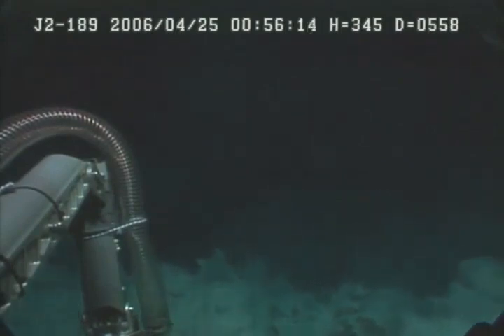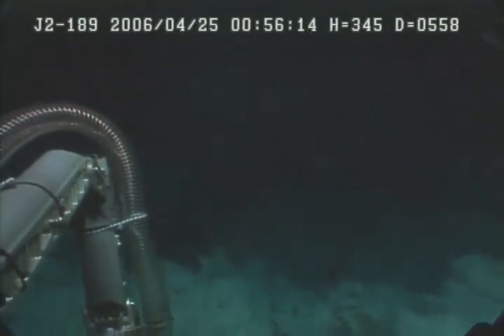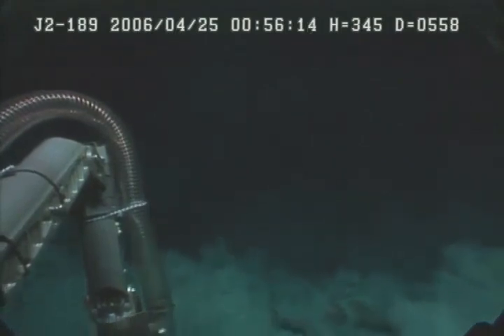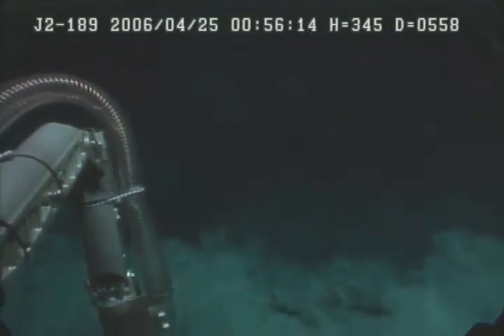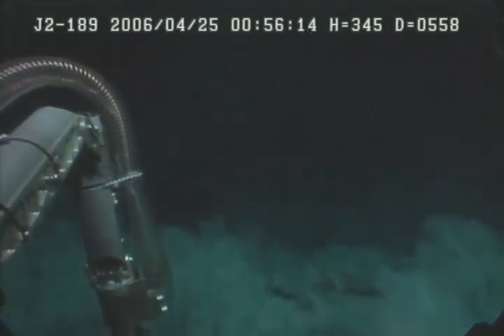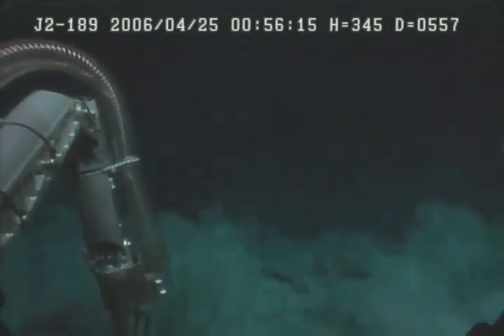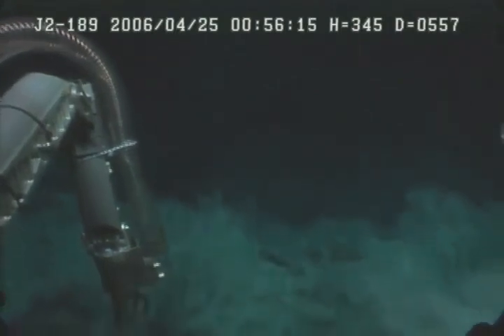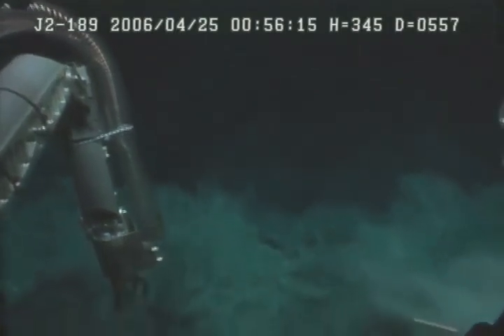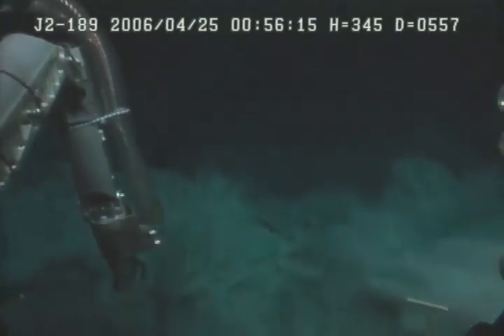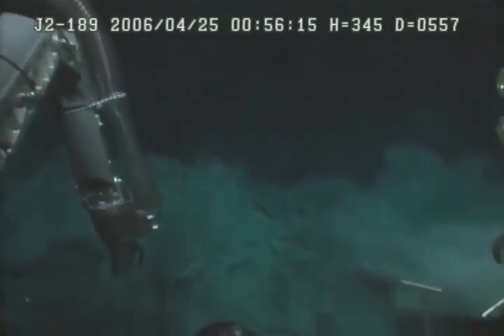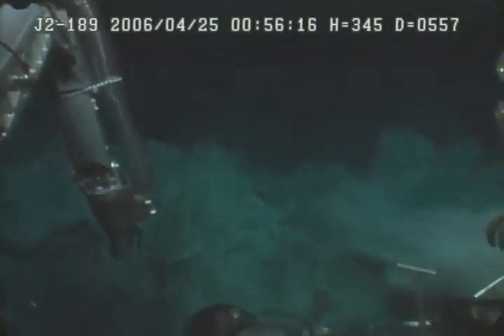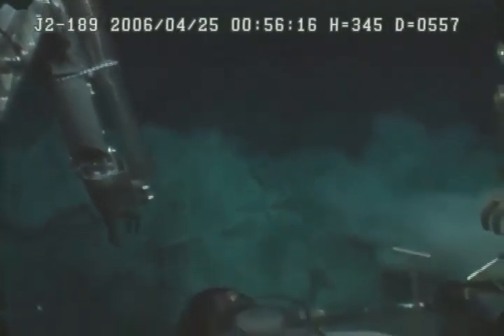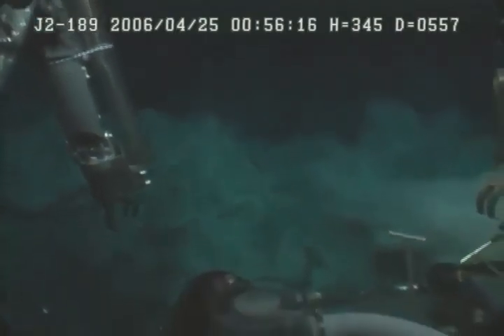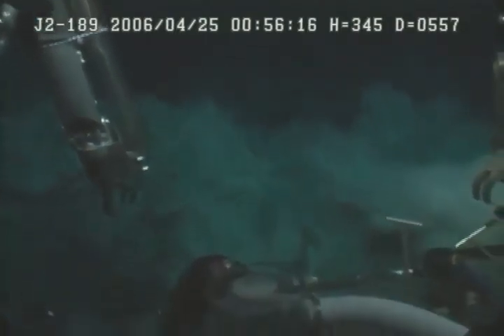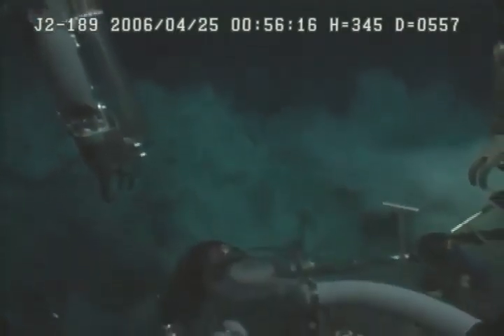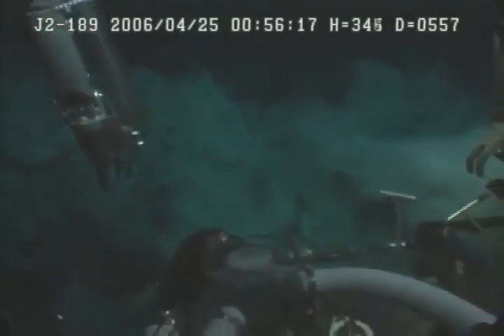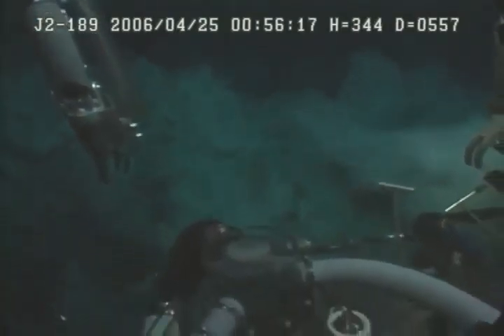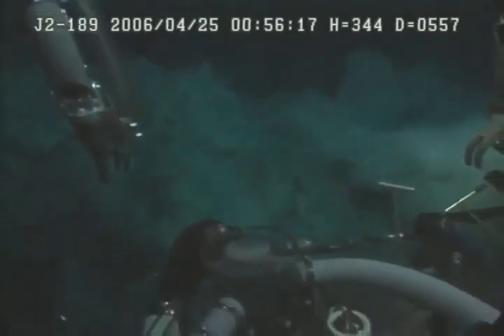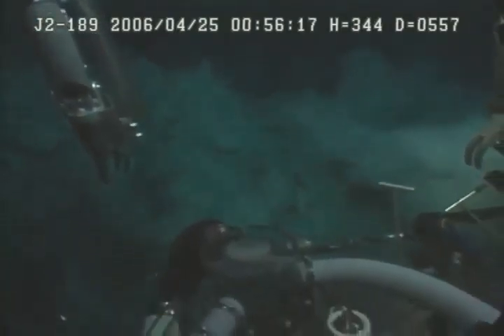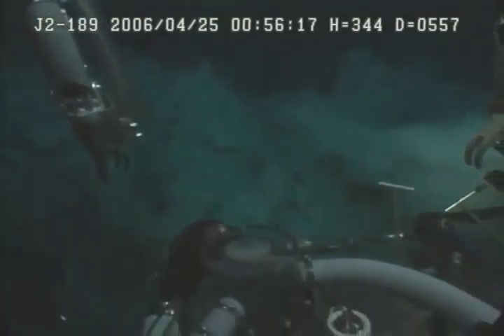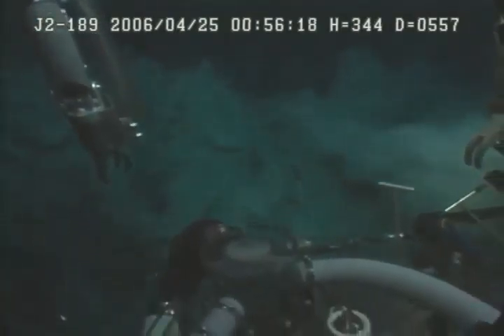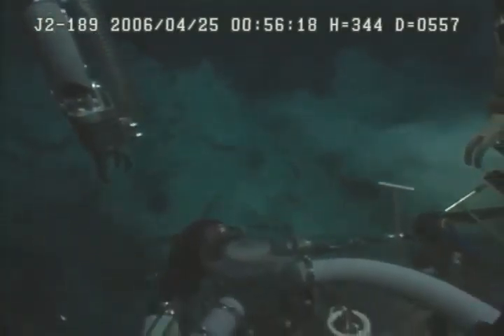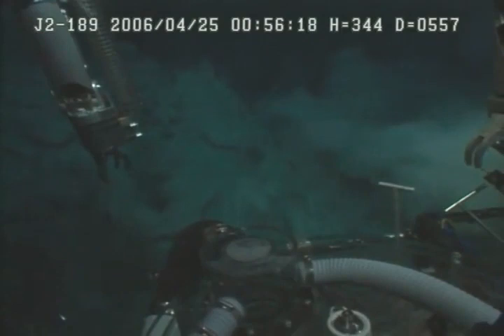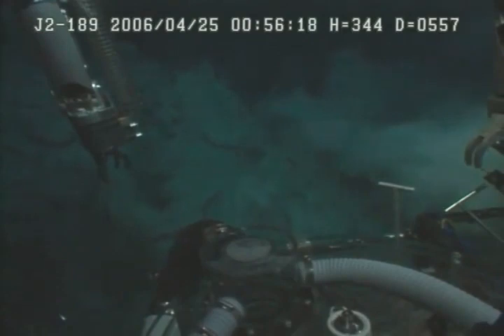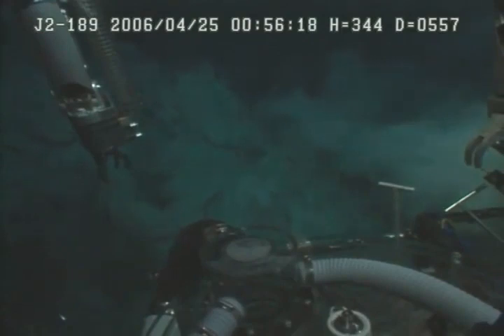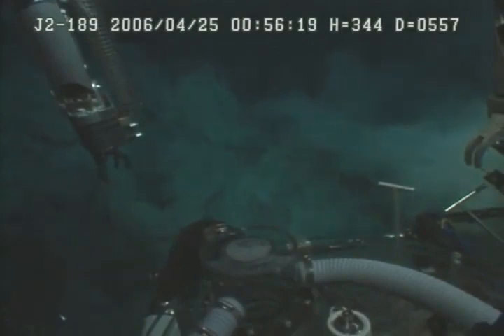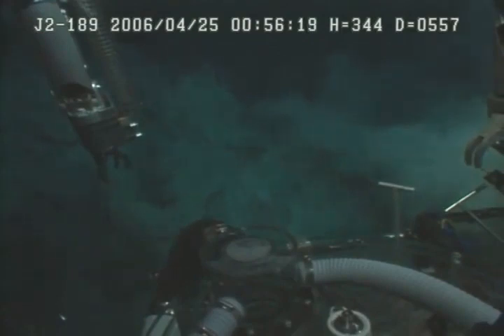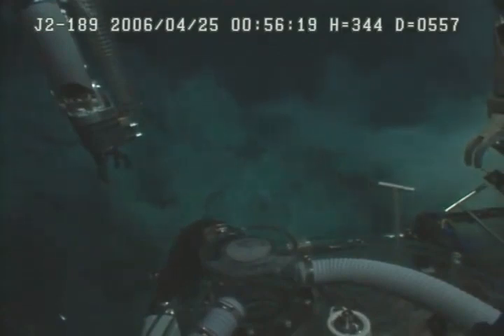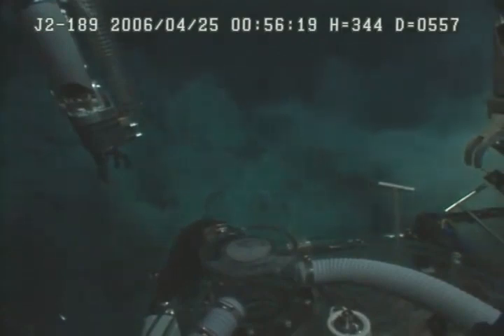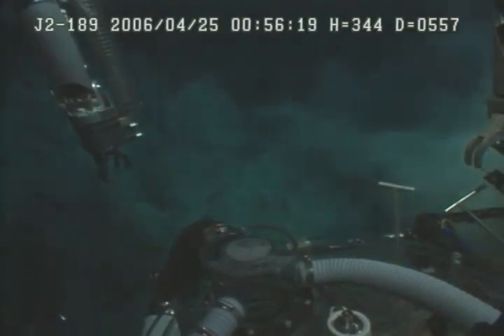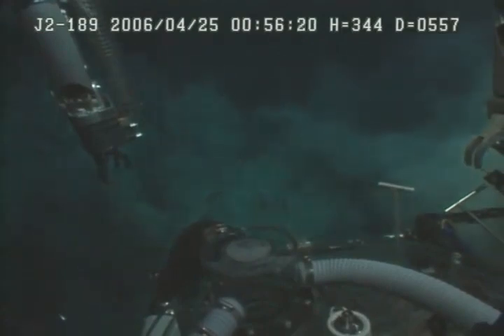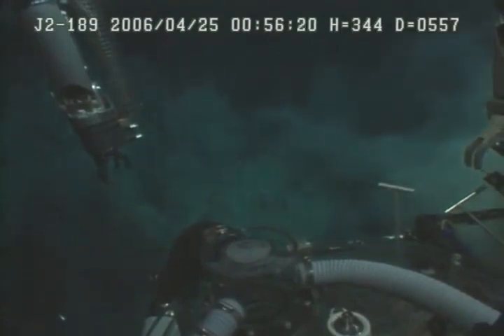We're just on the edge of the eruption plume here. That was really impressive.